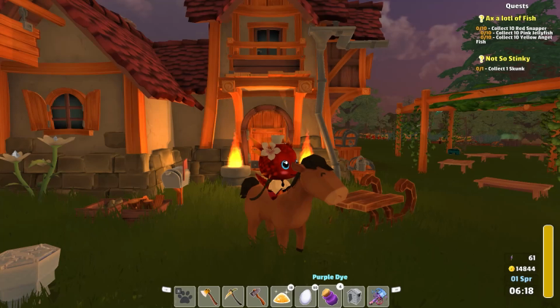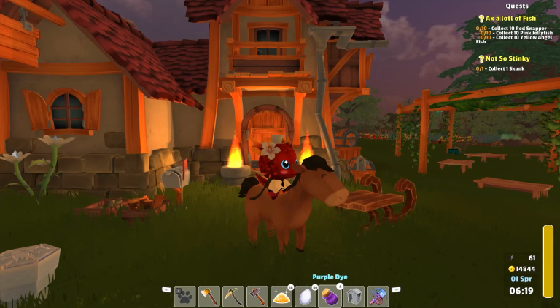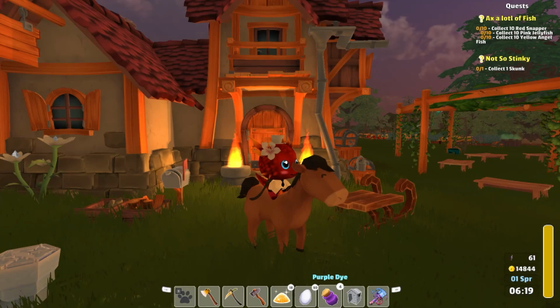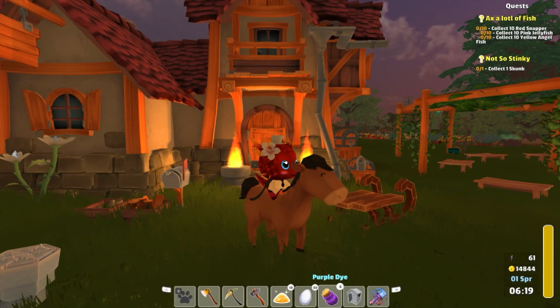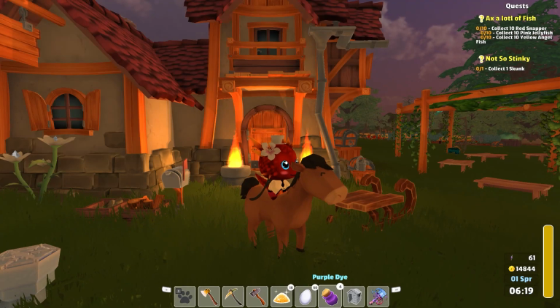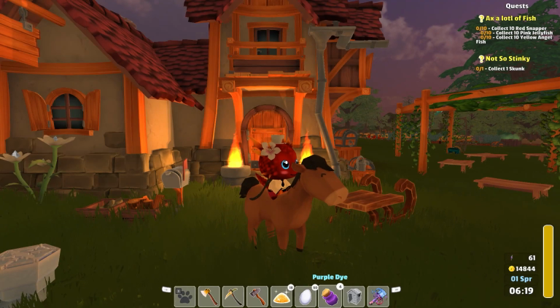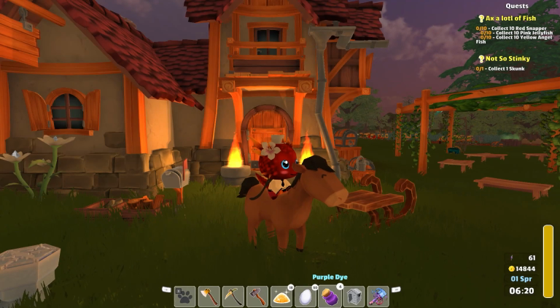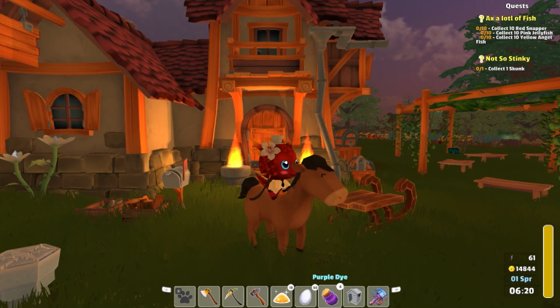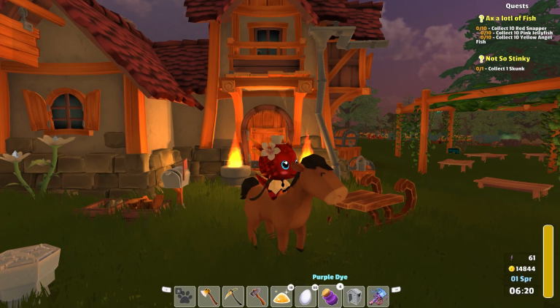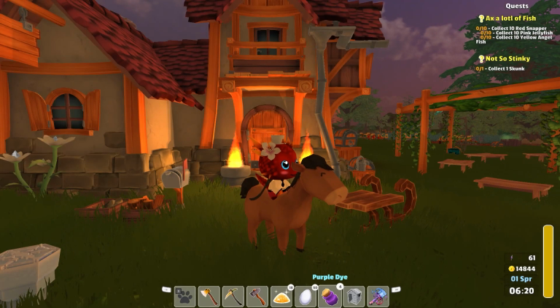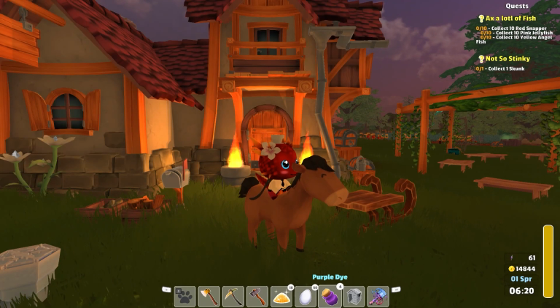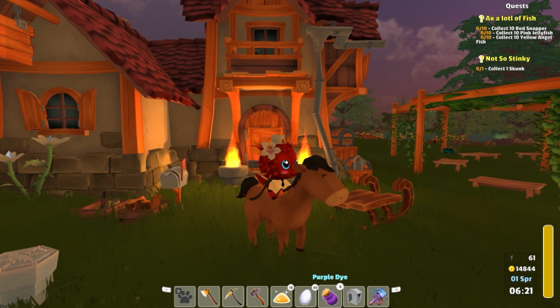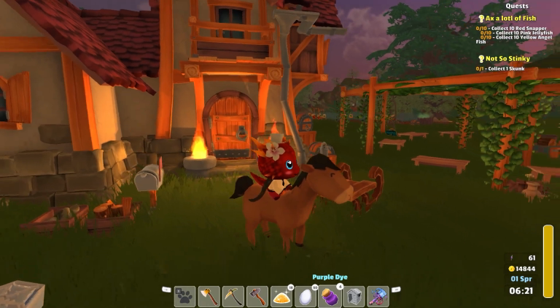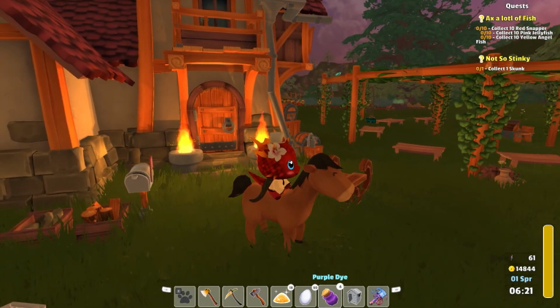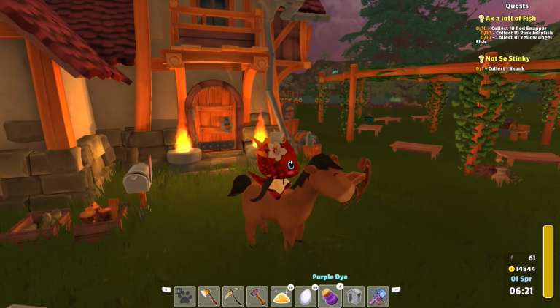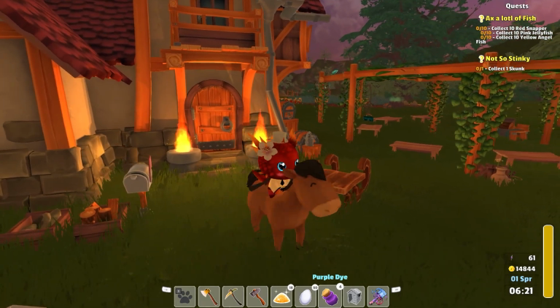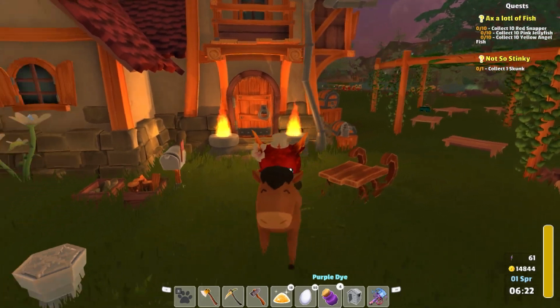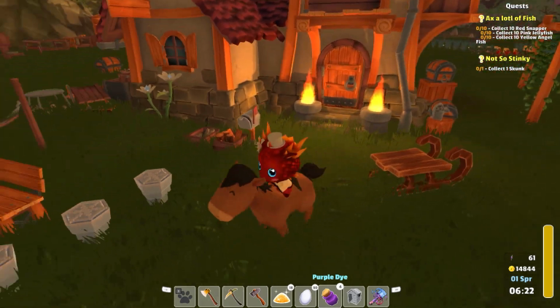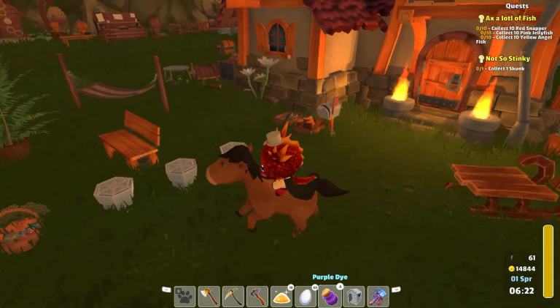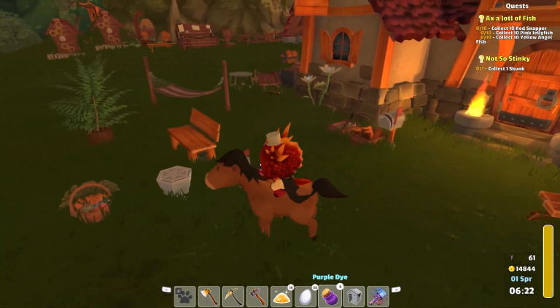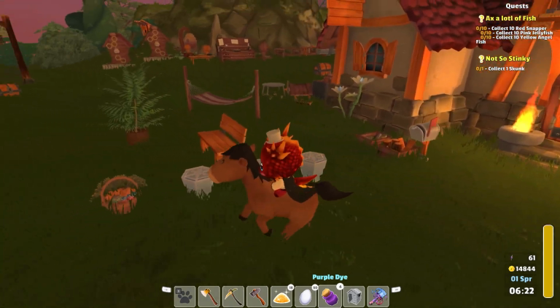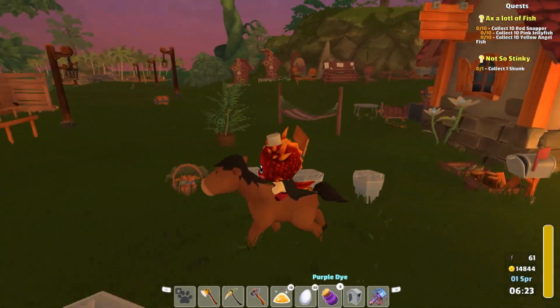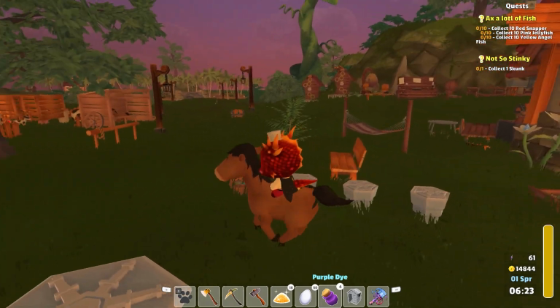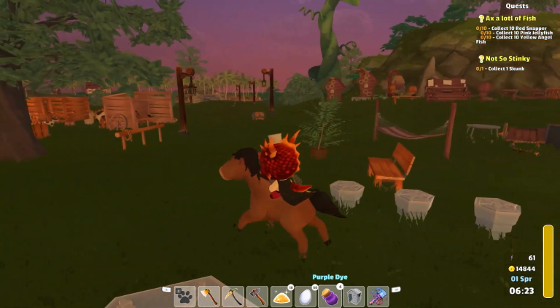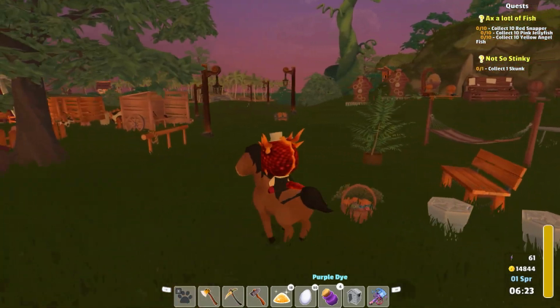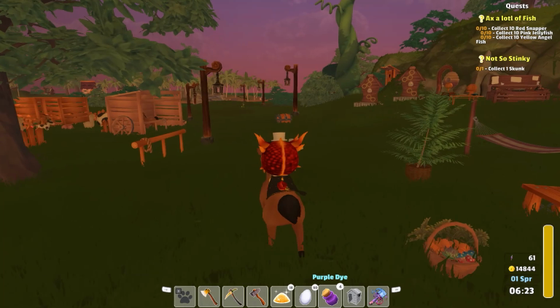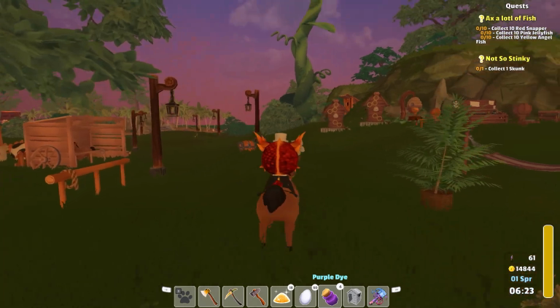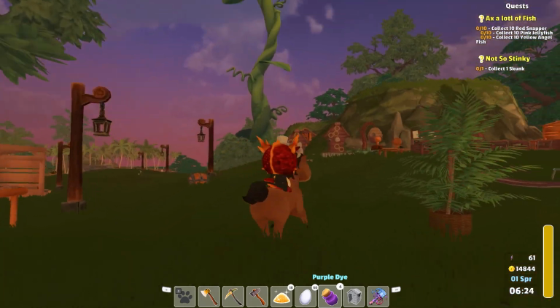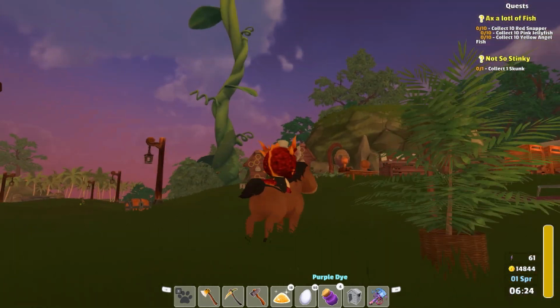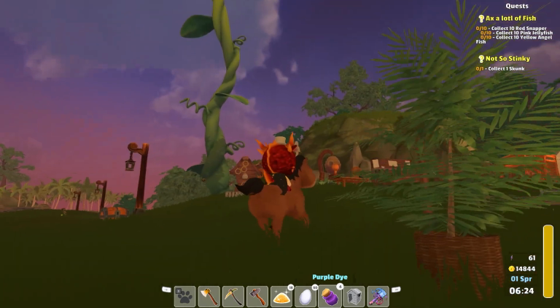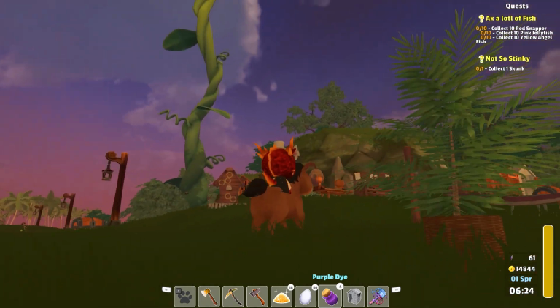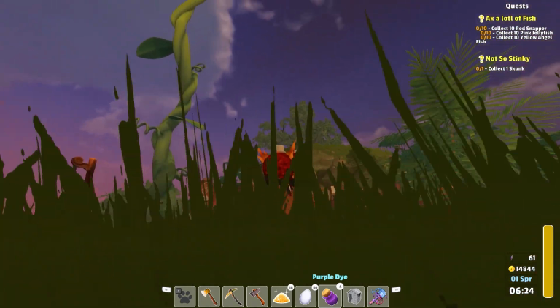Good morning friends and fellow gardeners! Look at all that grass! It does seem spring has sprung. We got a season ahead of us here.